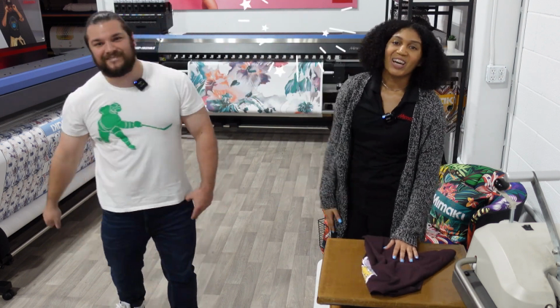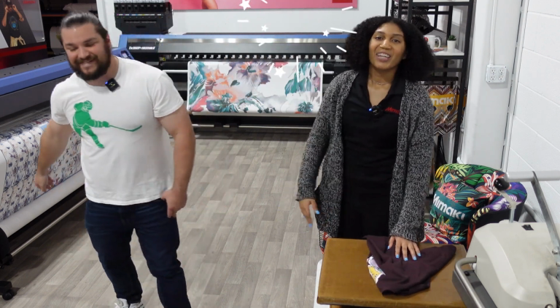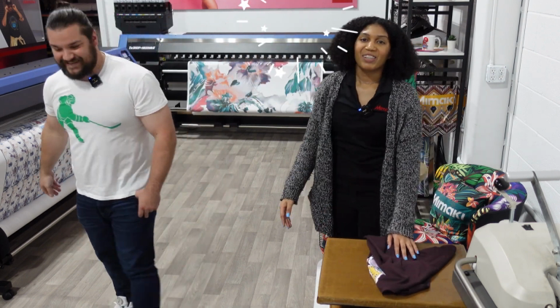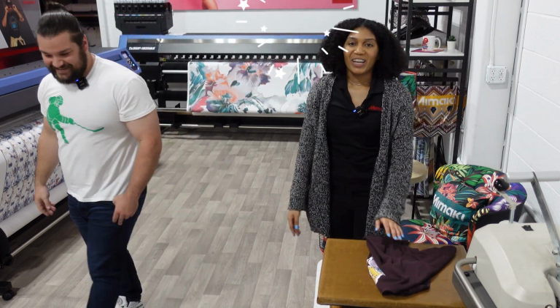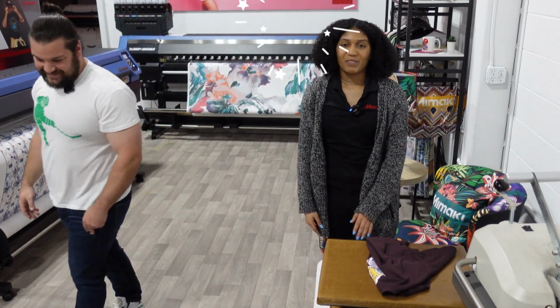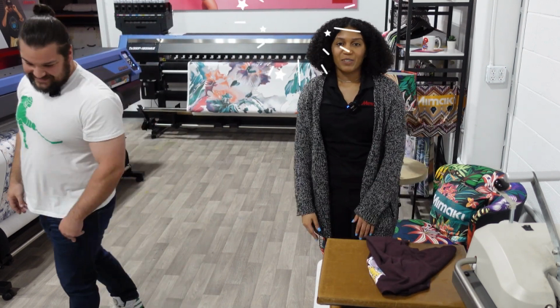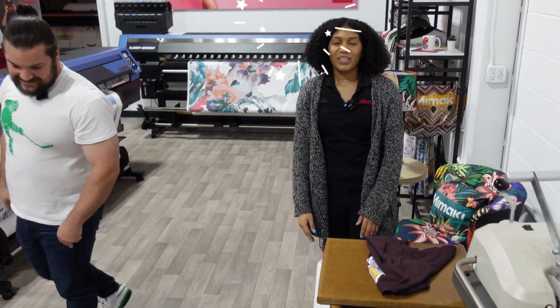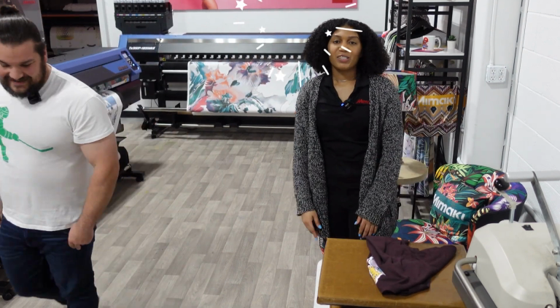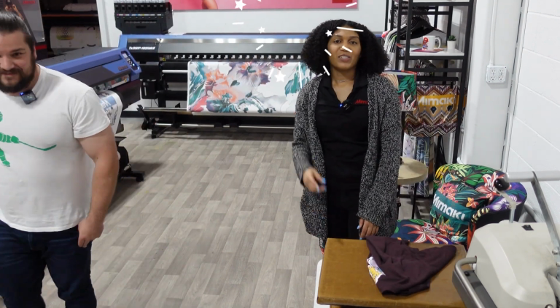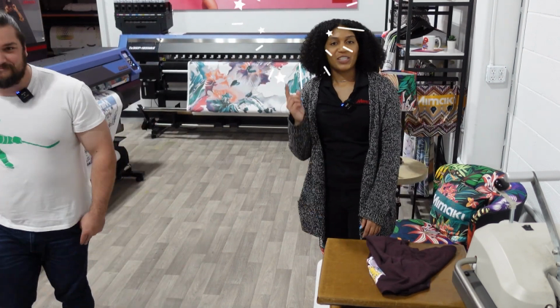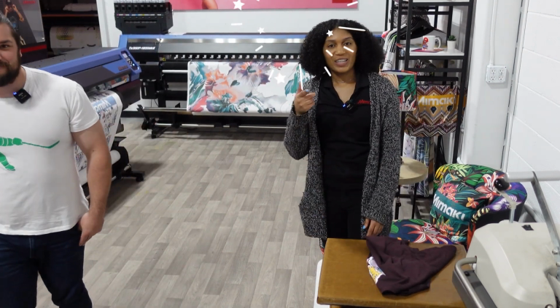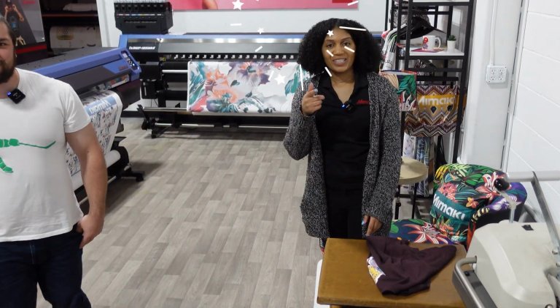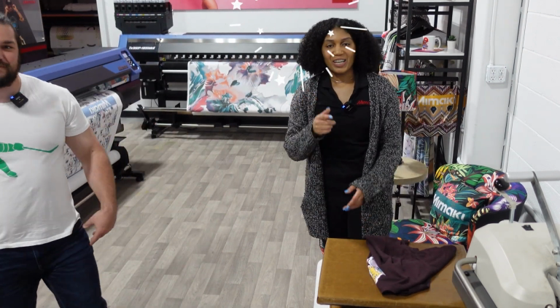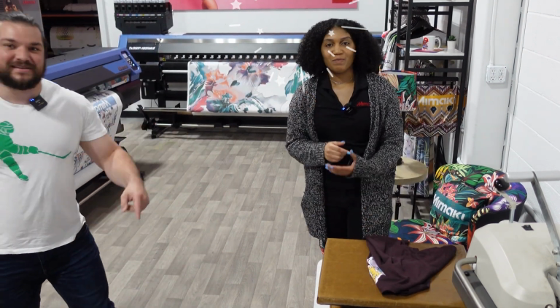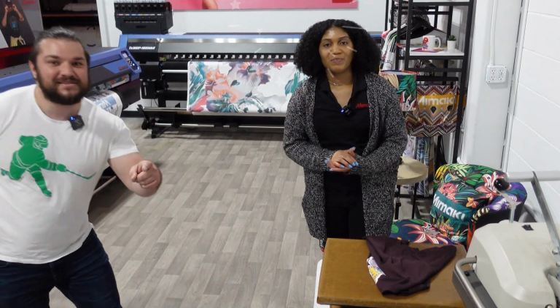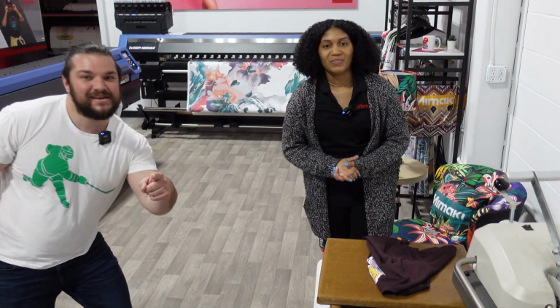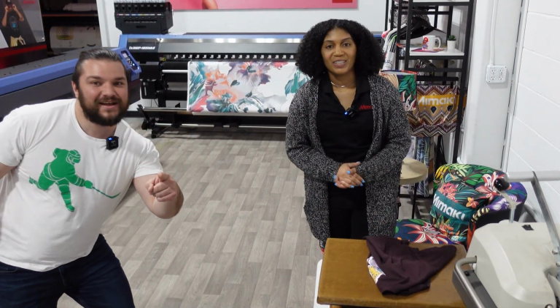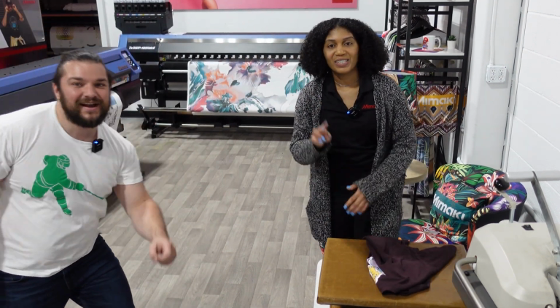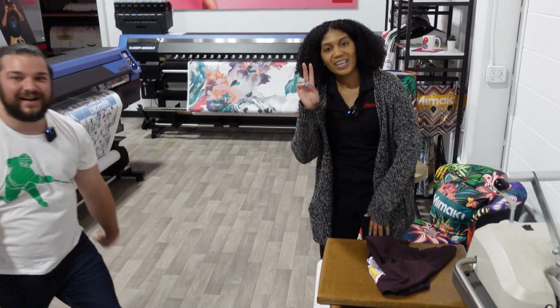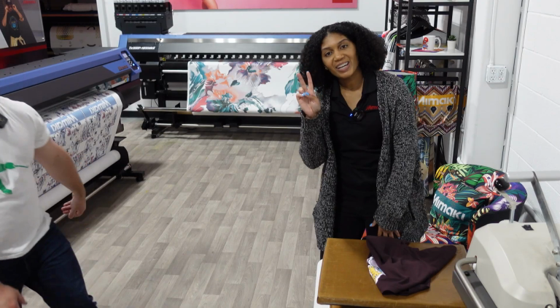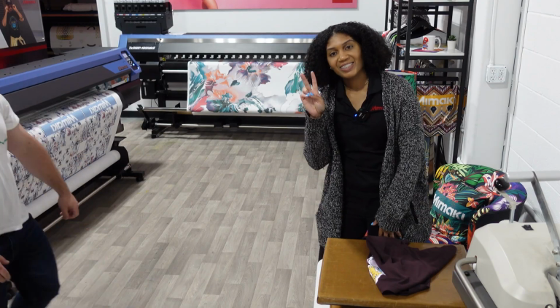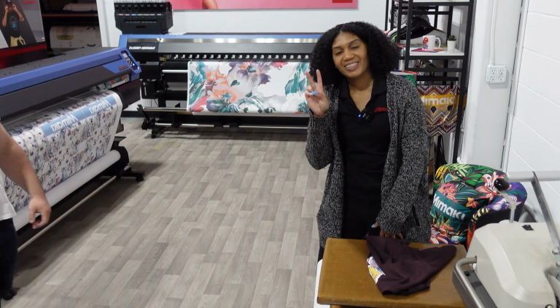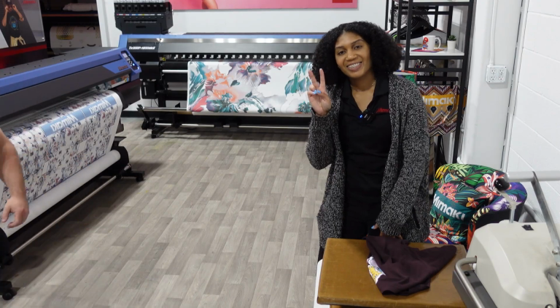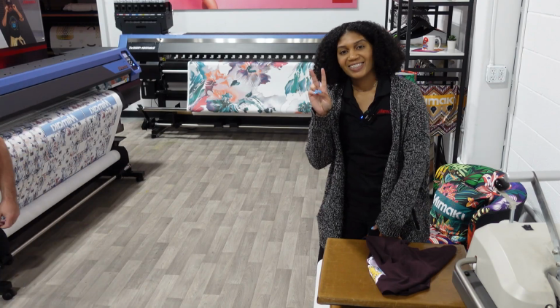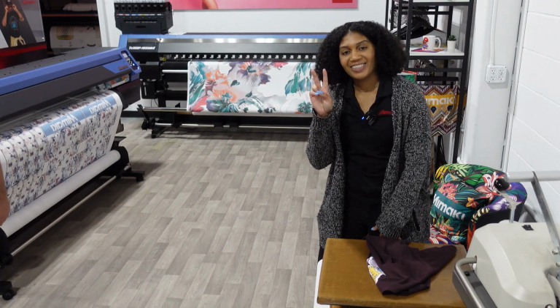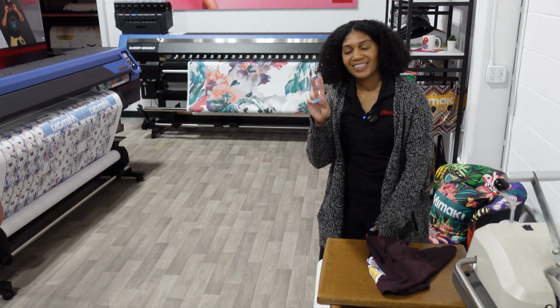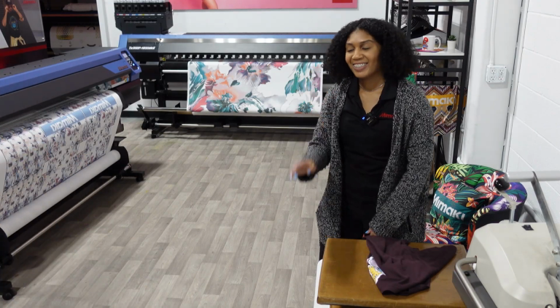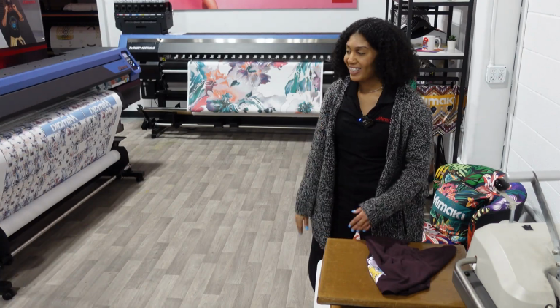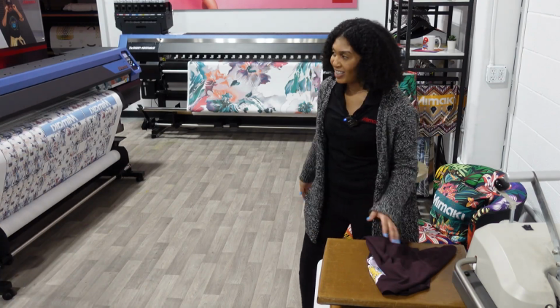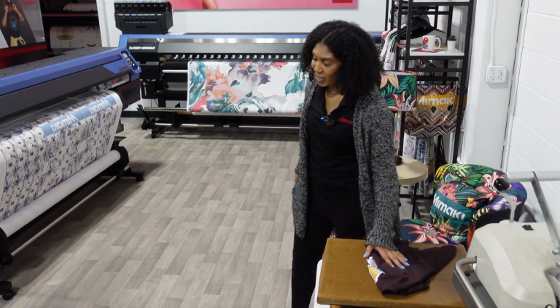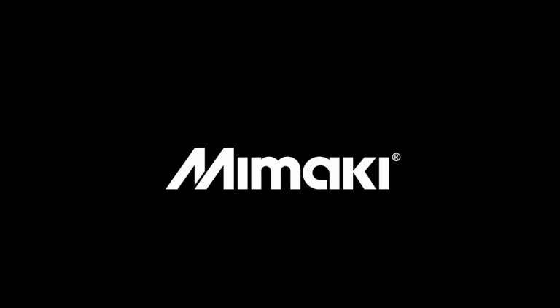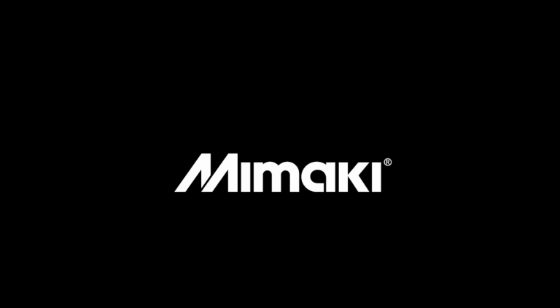Thank you guys for joining us. We'll see you next time. See ya.